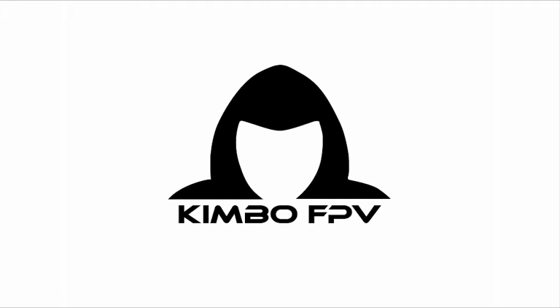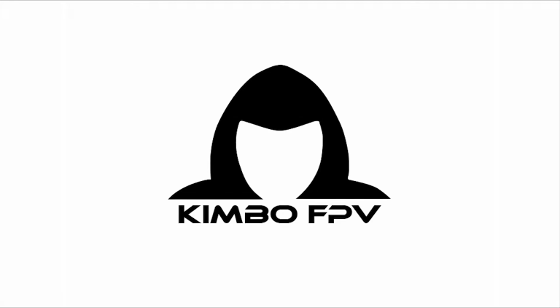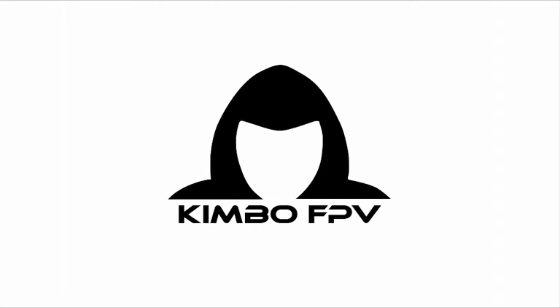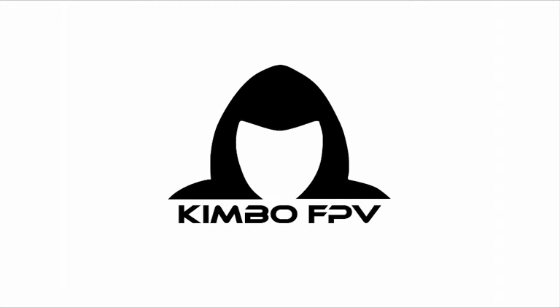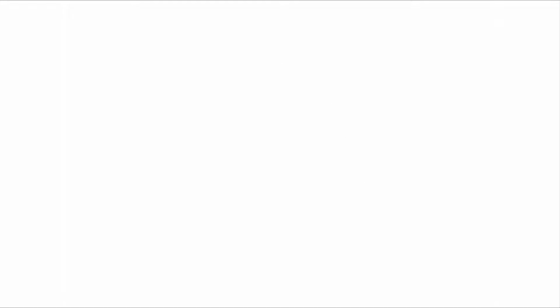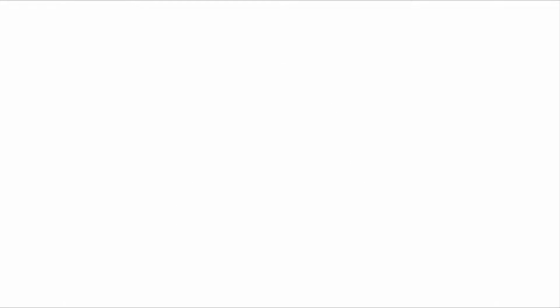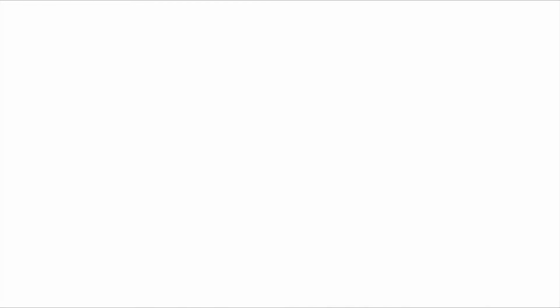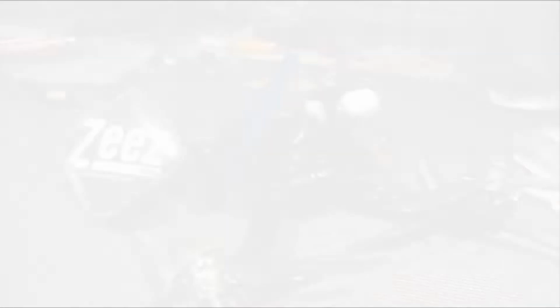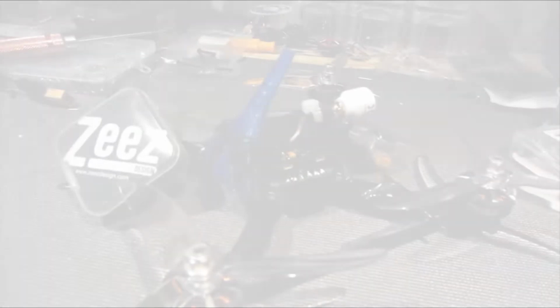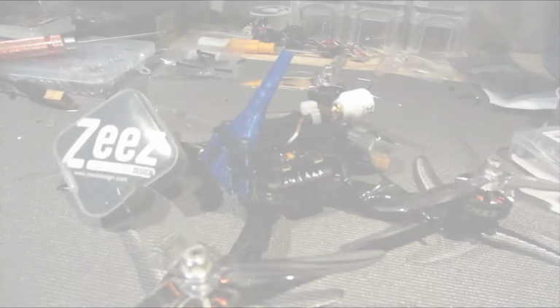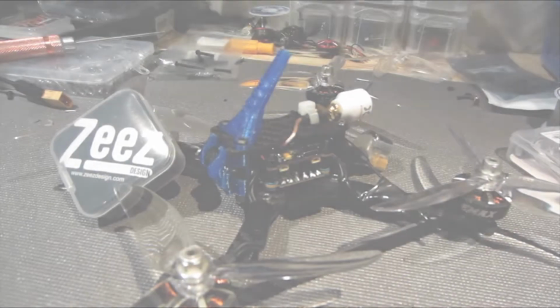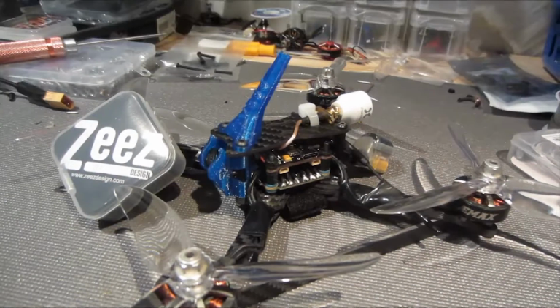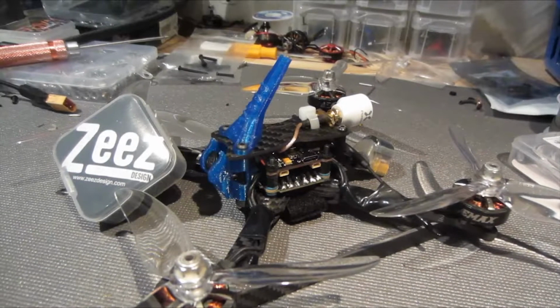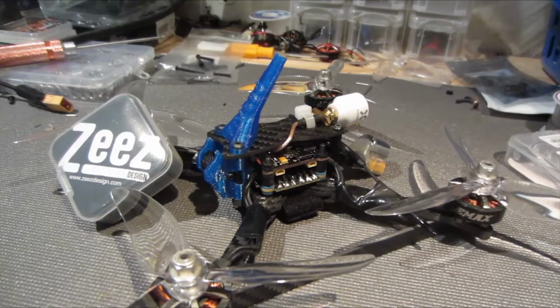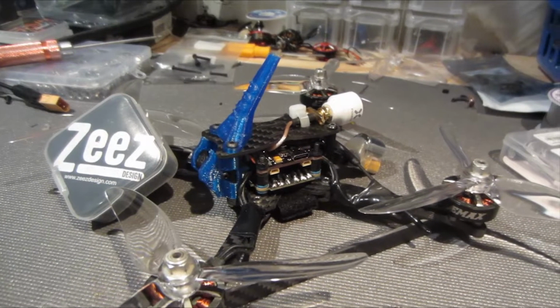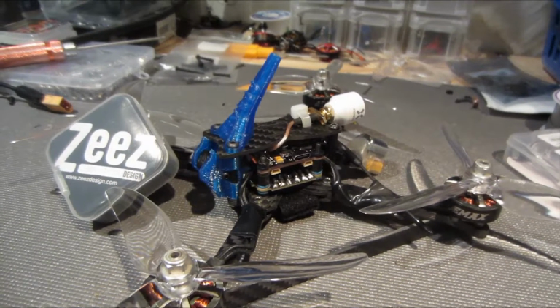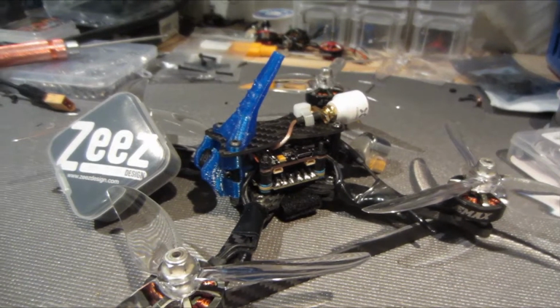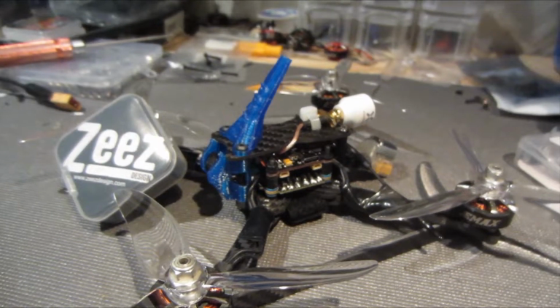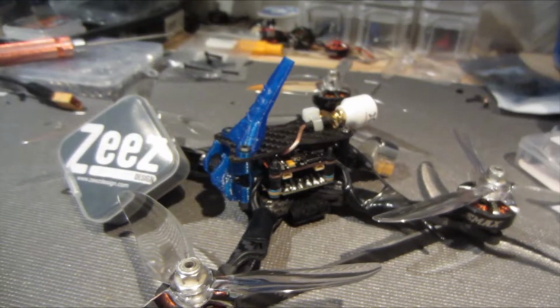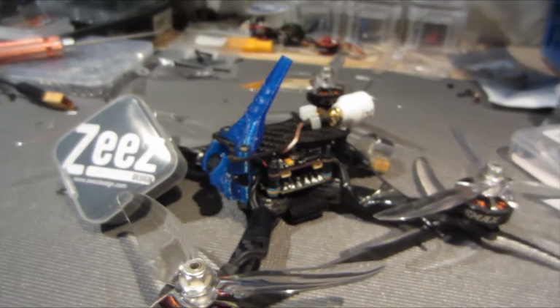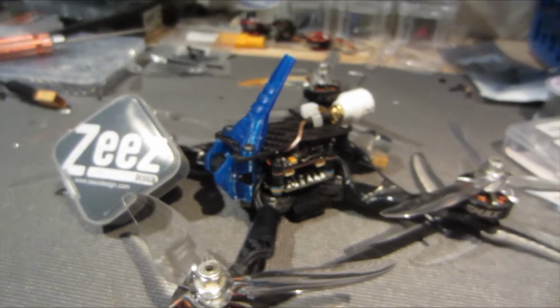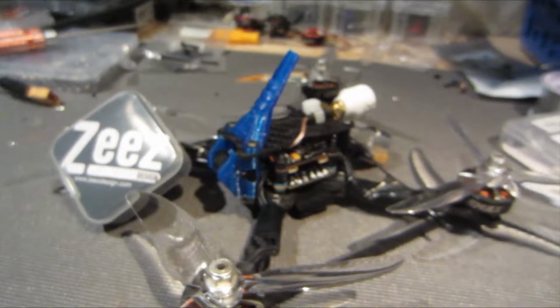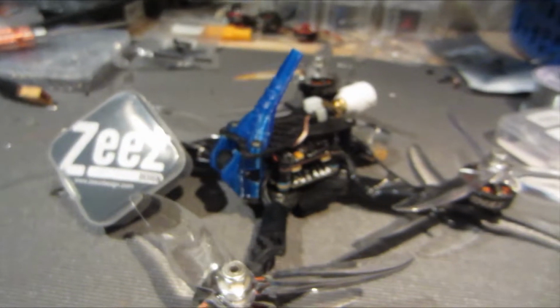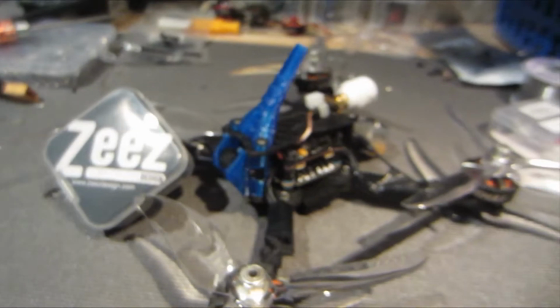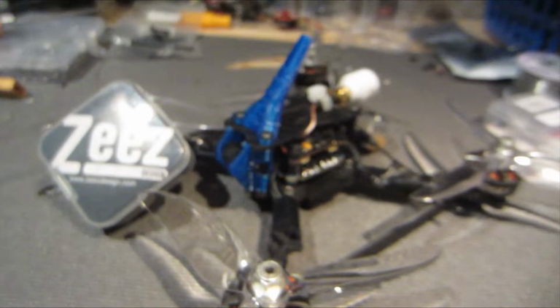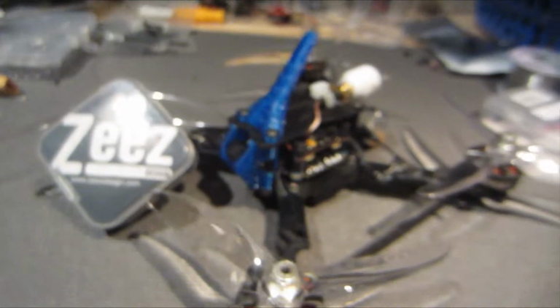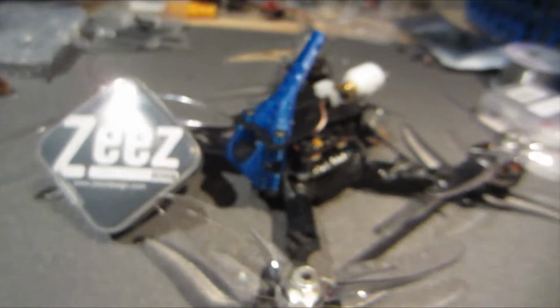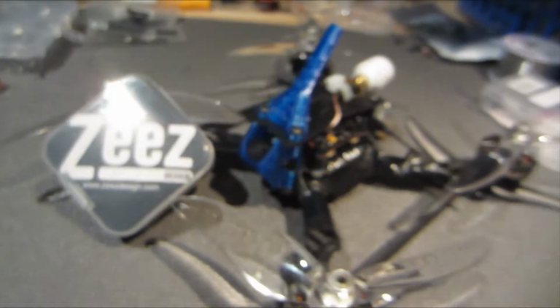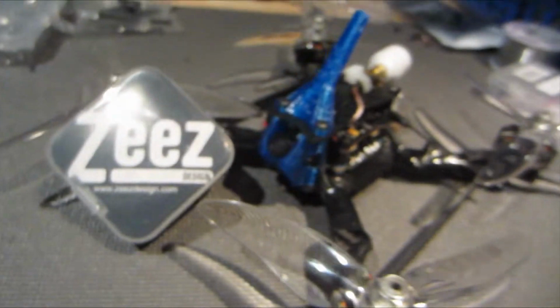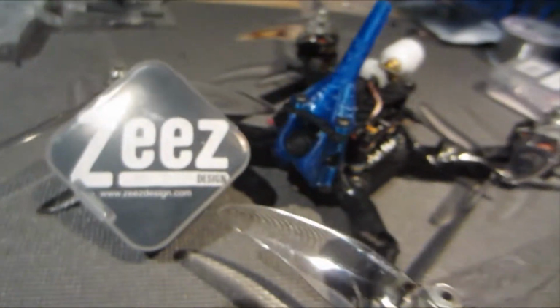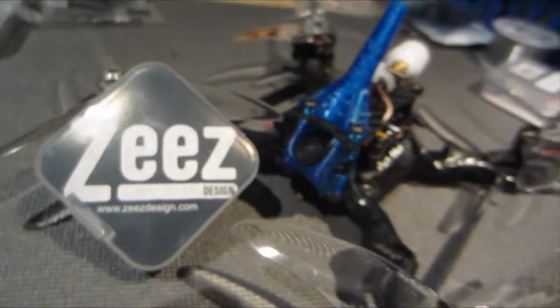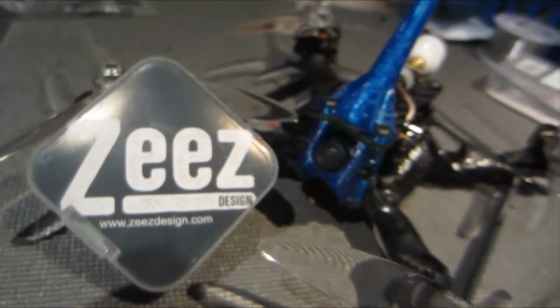What up everybody, Kimbo here. We got that new Z's F7 flight controller. This thing is hot for 2020.